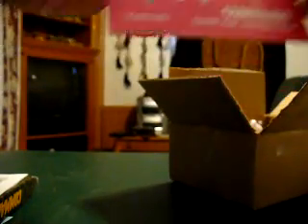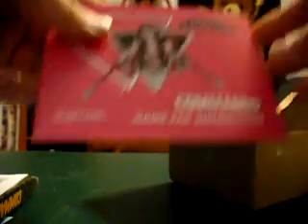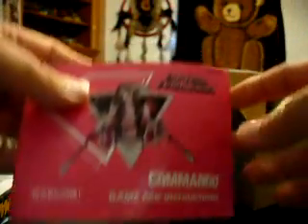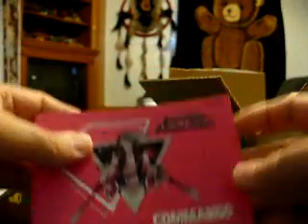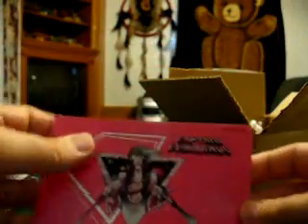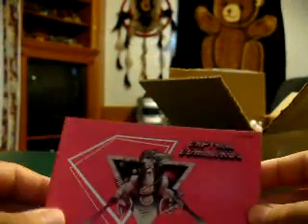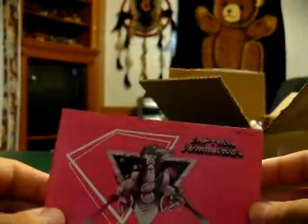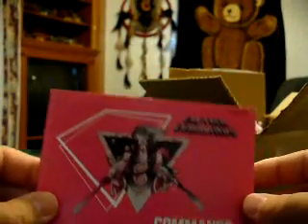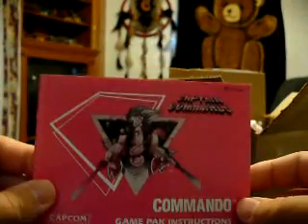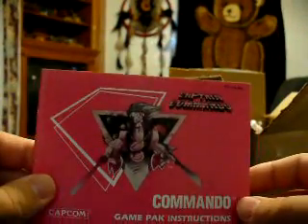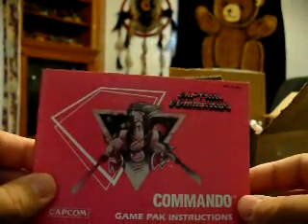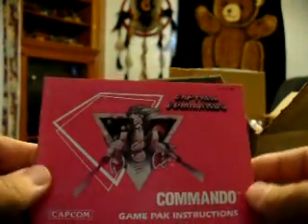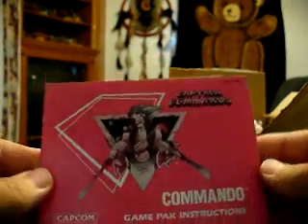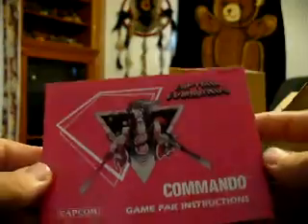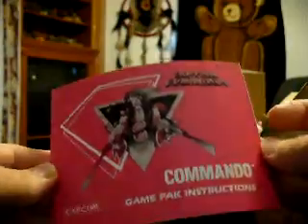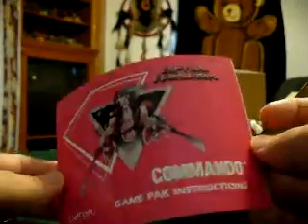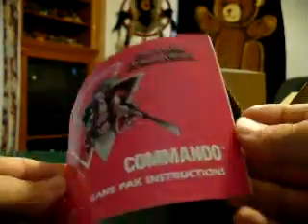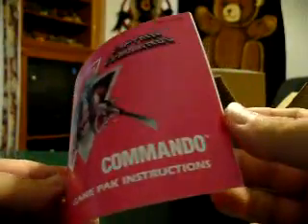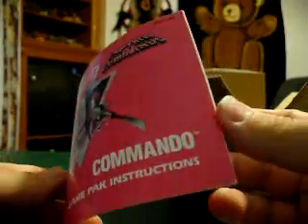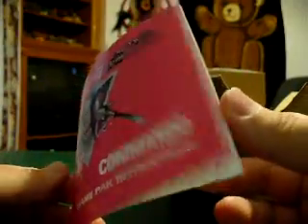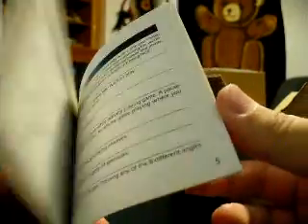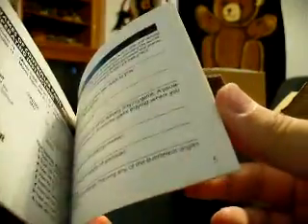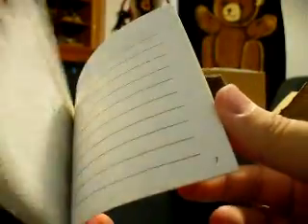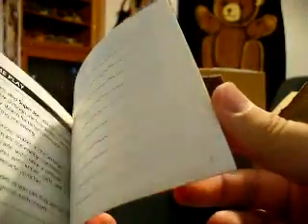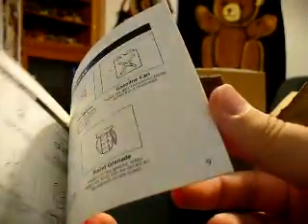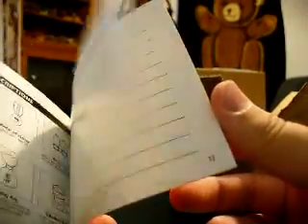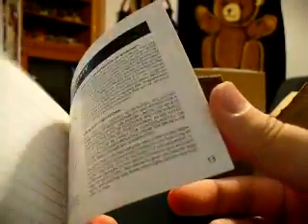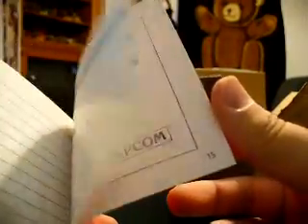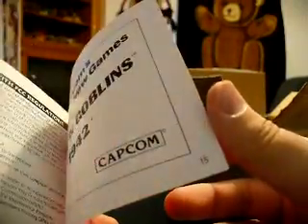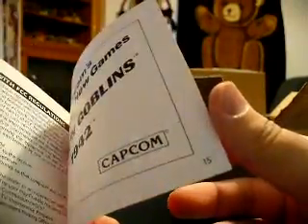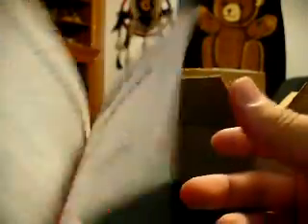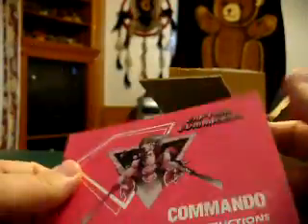And here is a Commando instruction manual for the NES. You will see why I bought this in maybe a day or two.